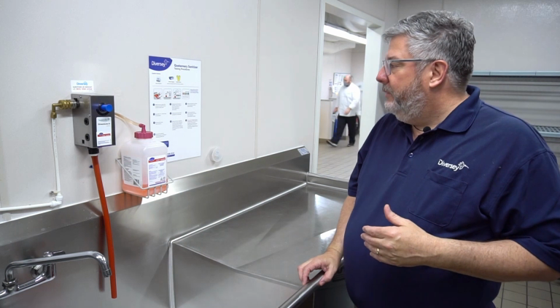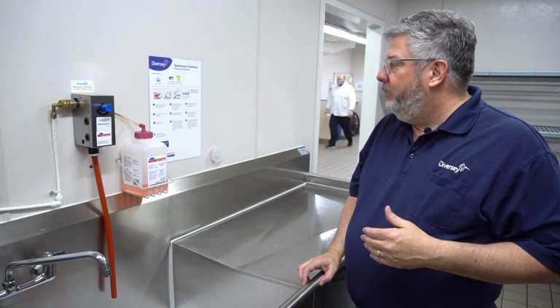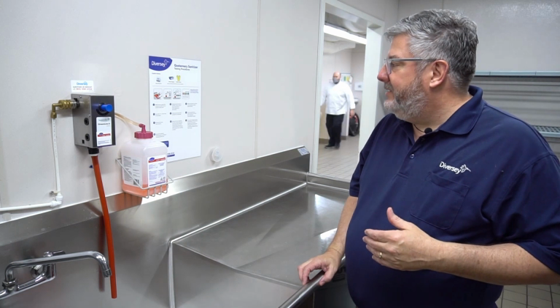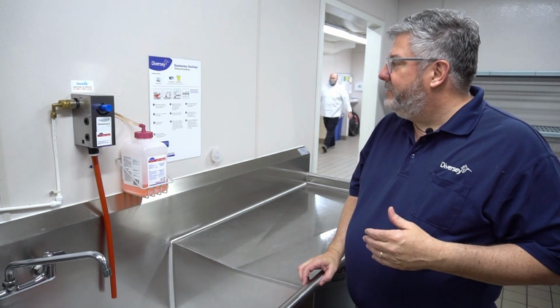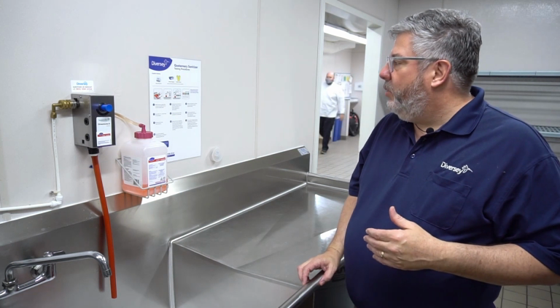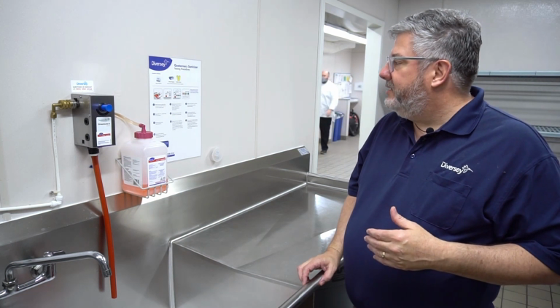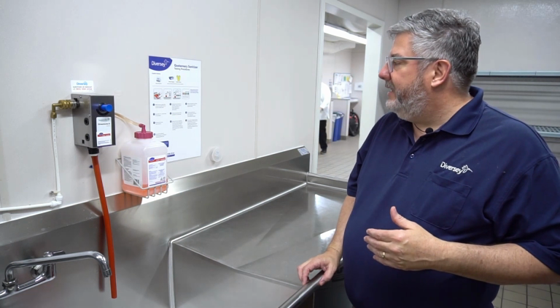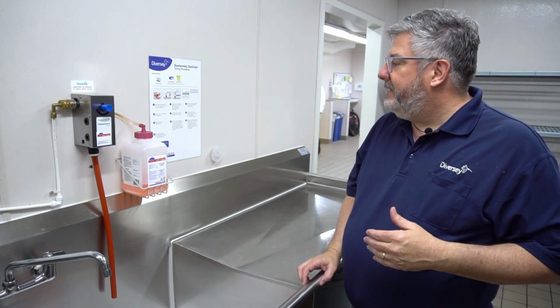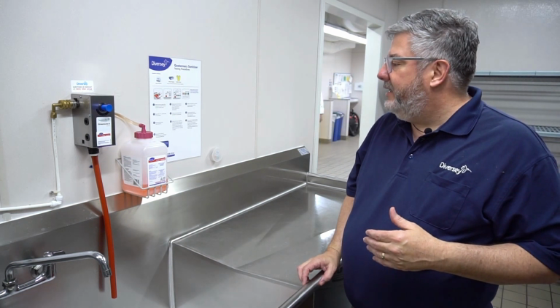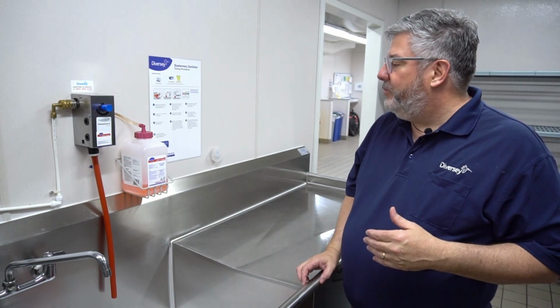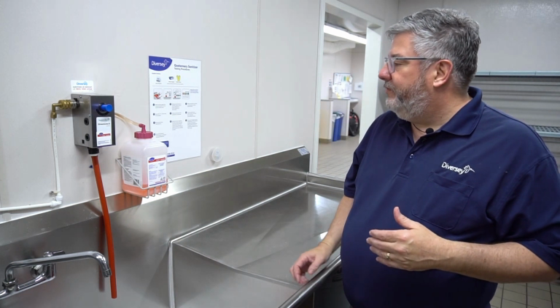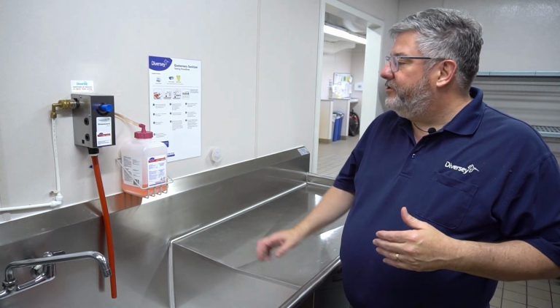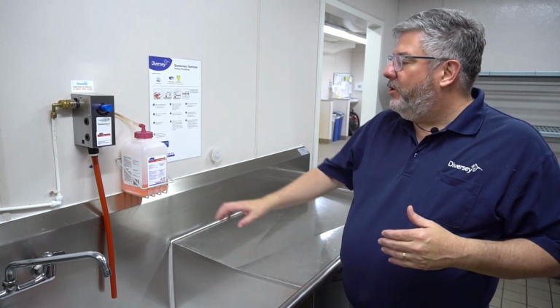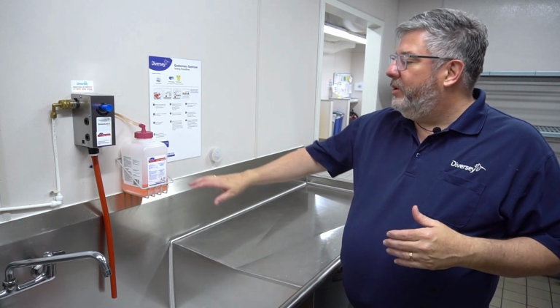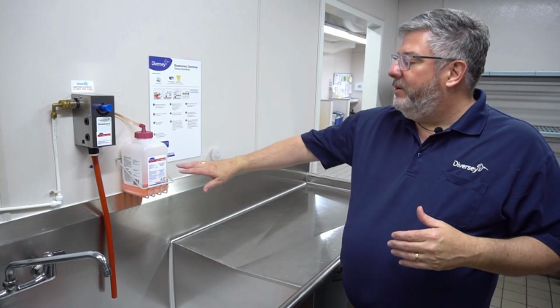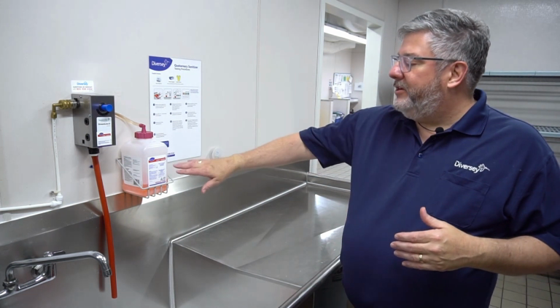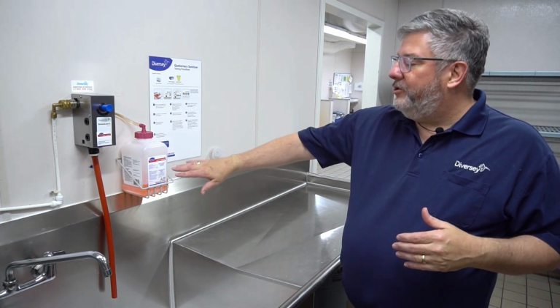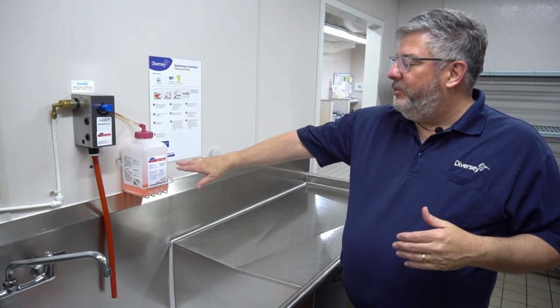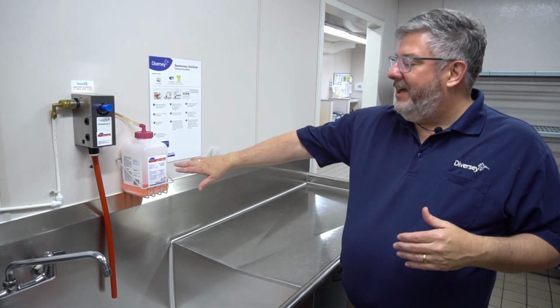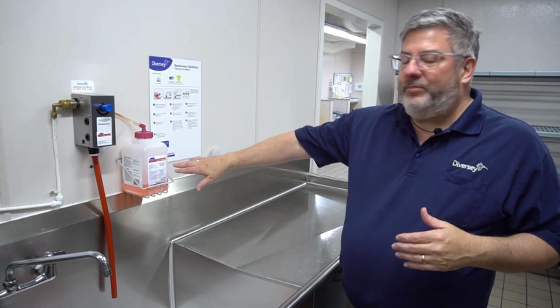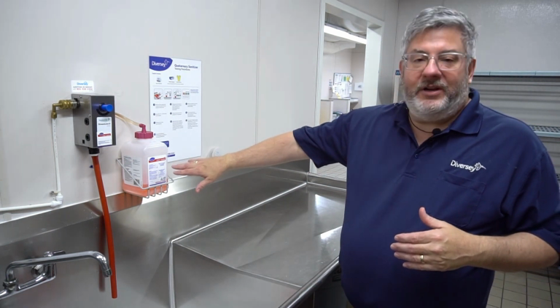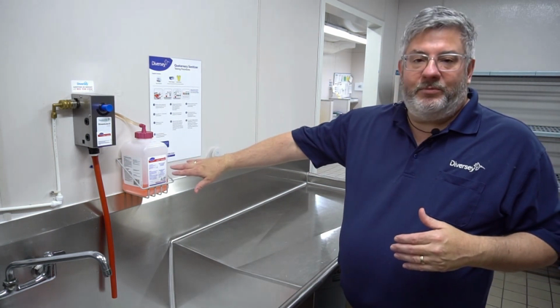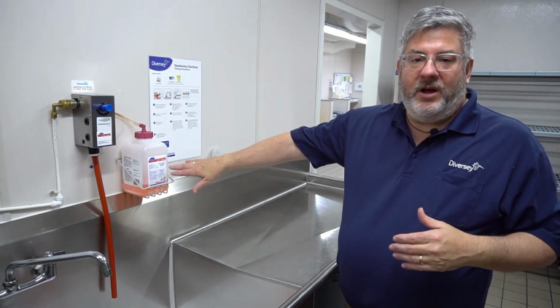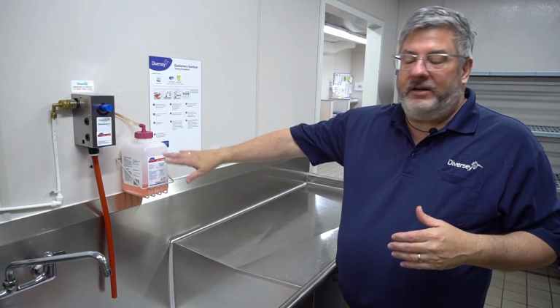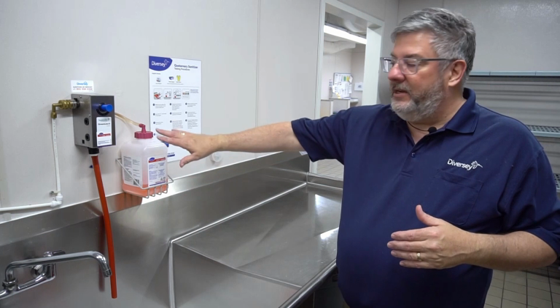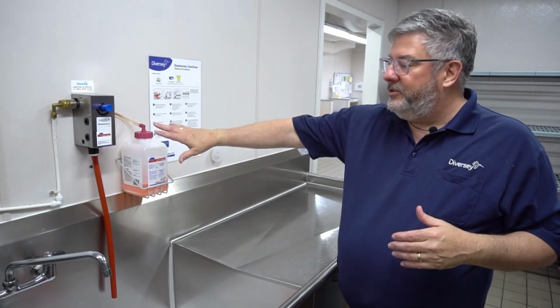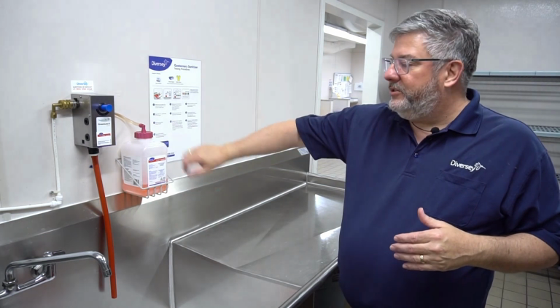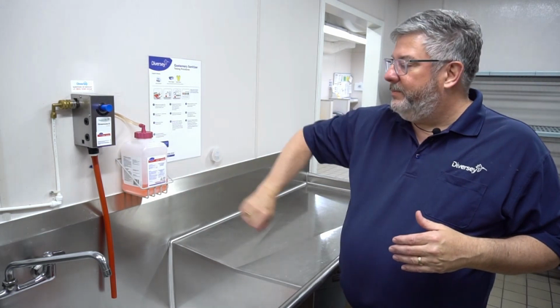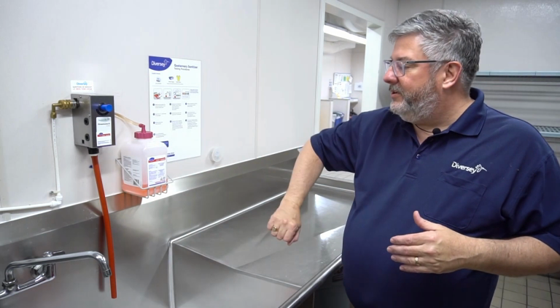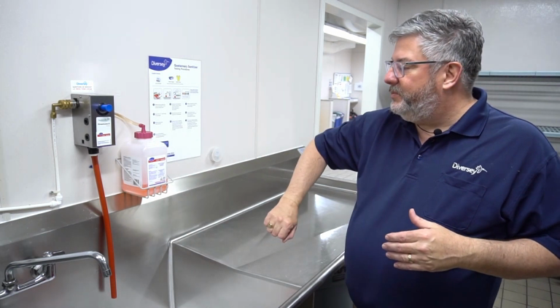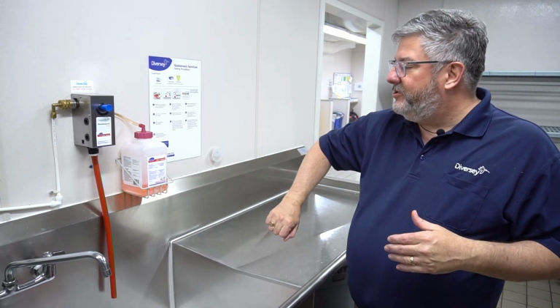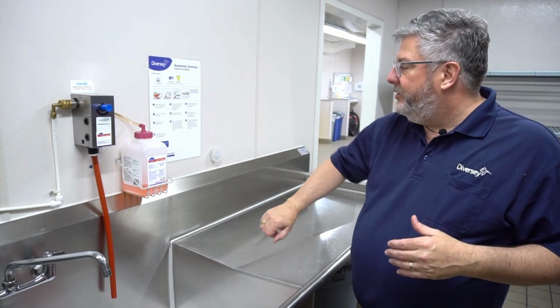When we test the QUAT sanitizer, first of all, we want to make sure that we have plenty of product and it's hooked up to the dispenser.